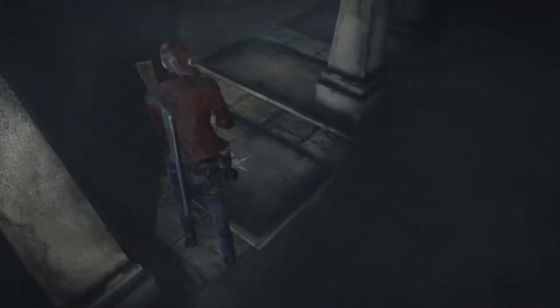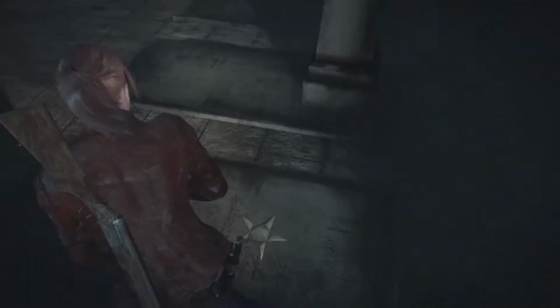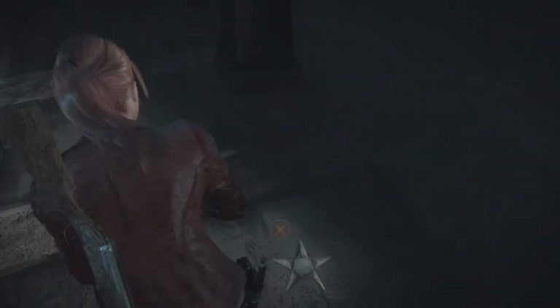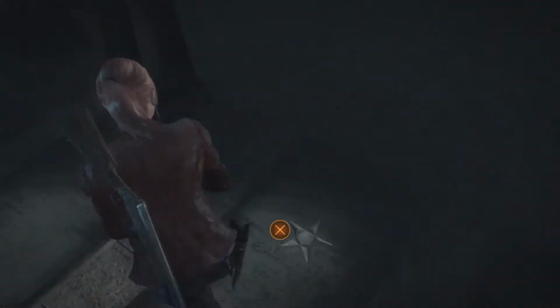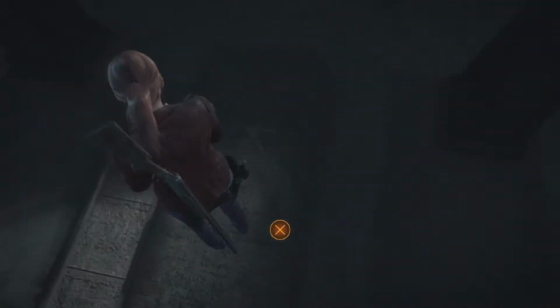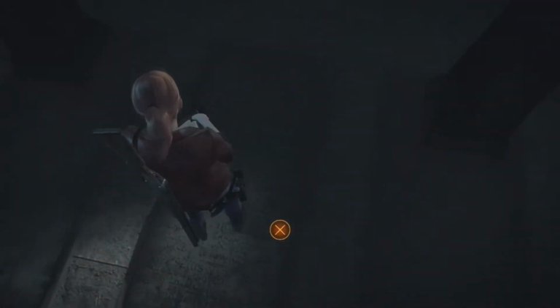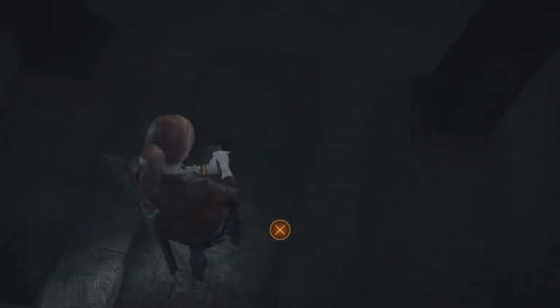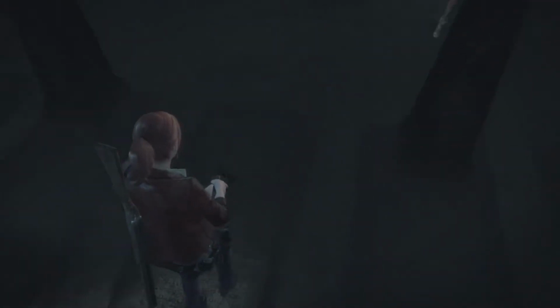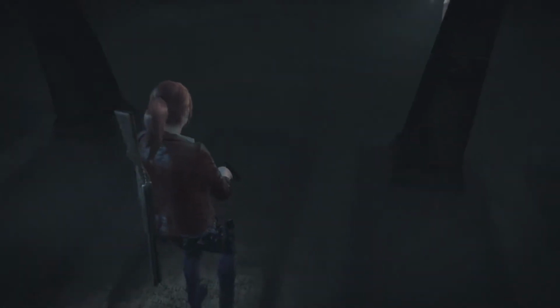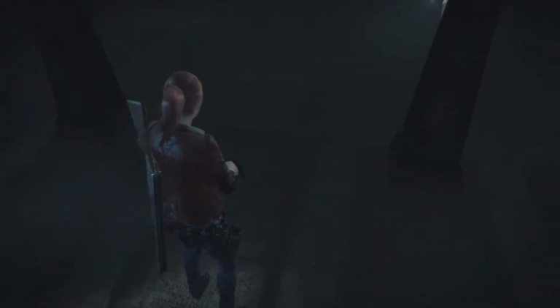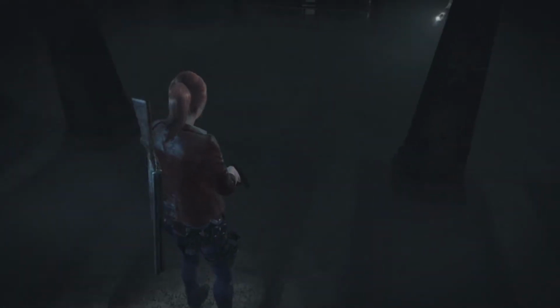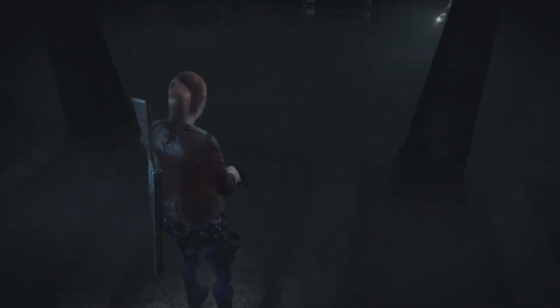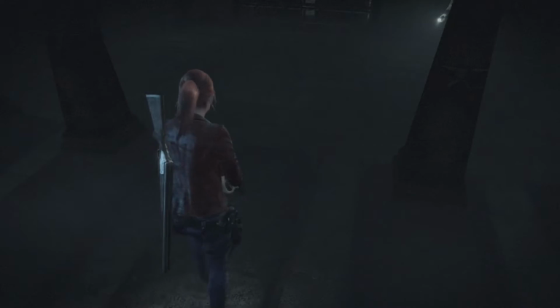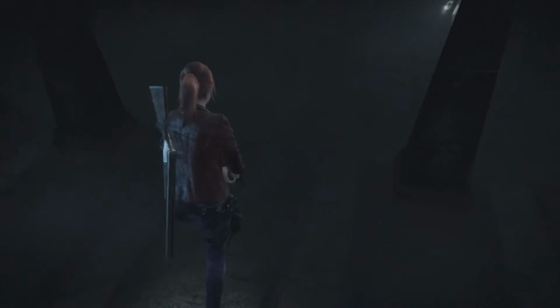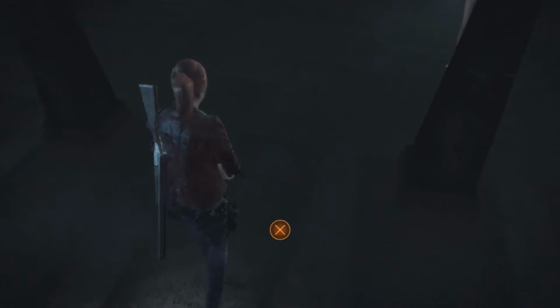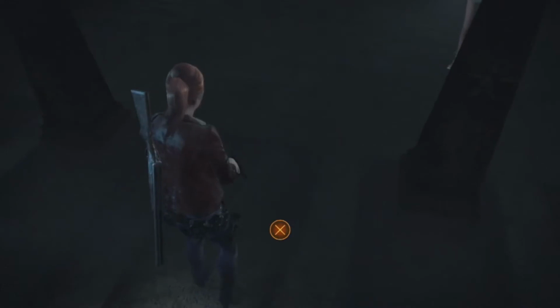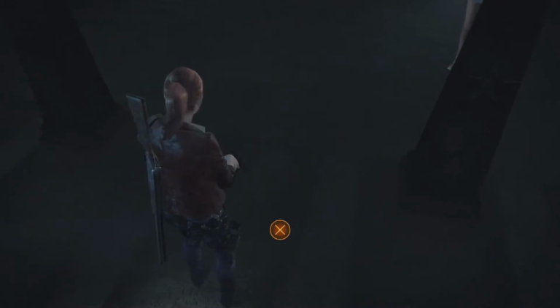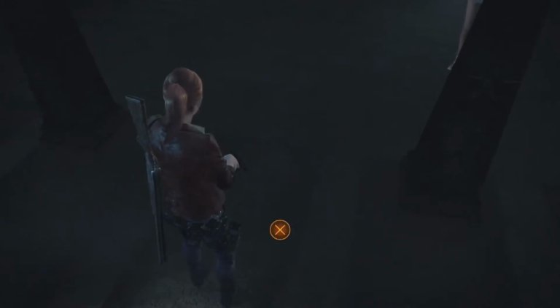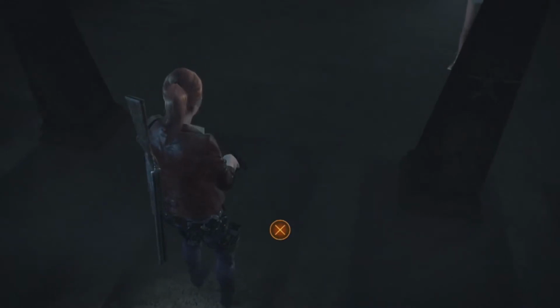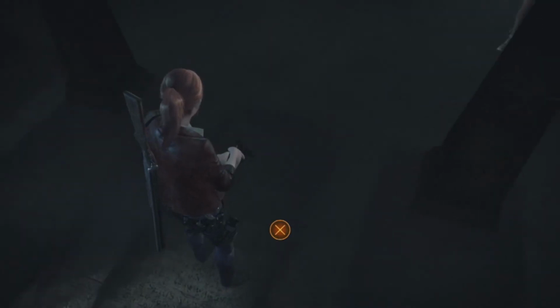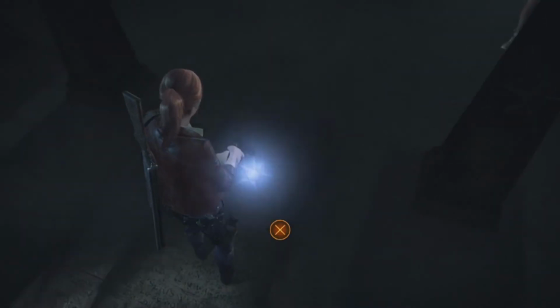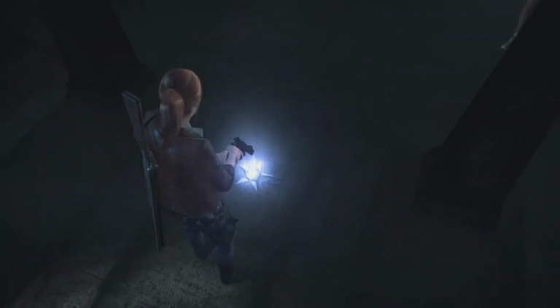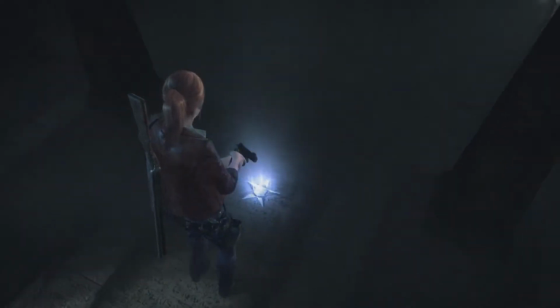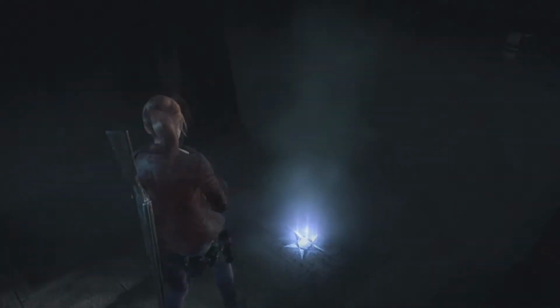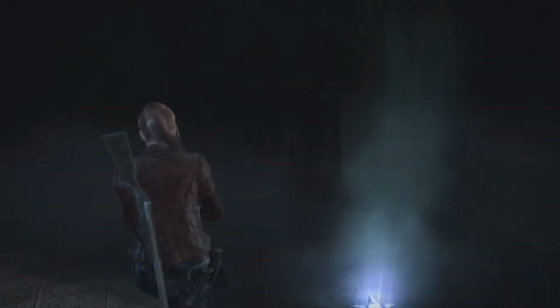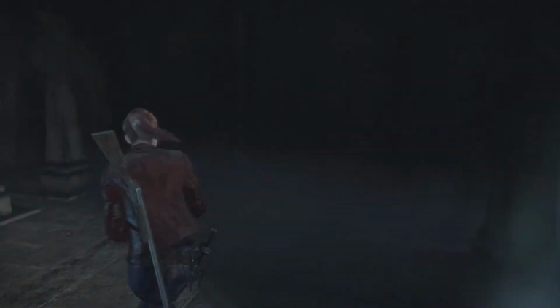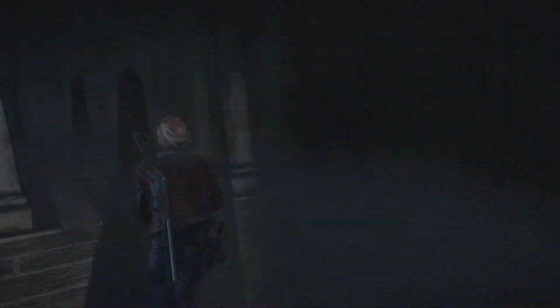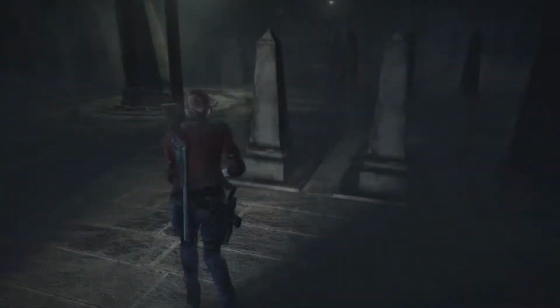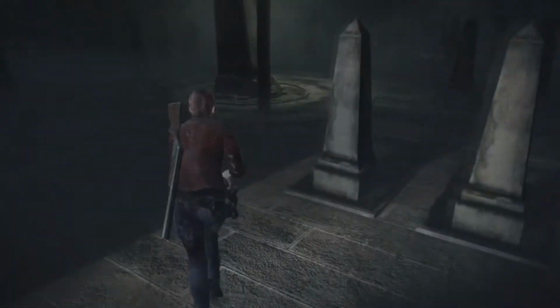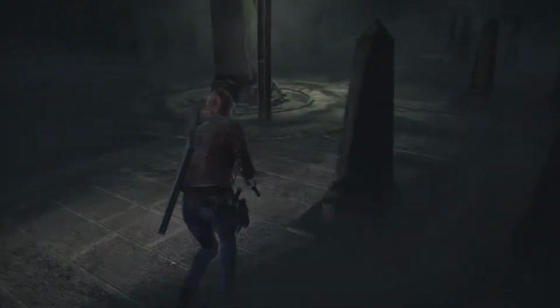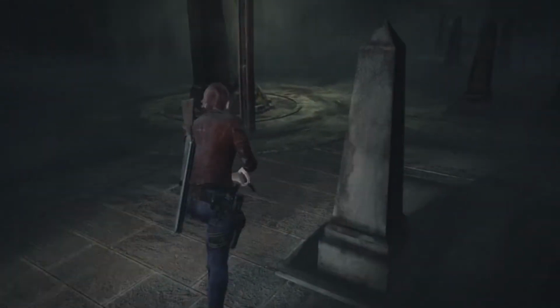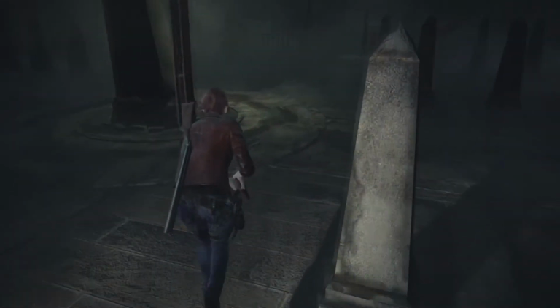First, look for the tombstone without a tombstone — I guess it's just a grave, really. And you click that one.